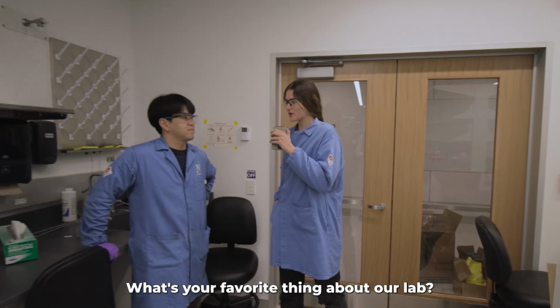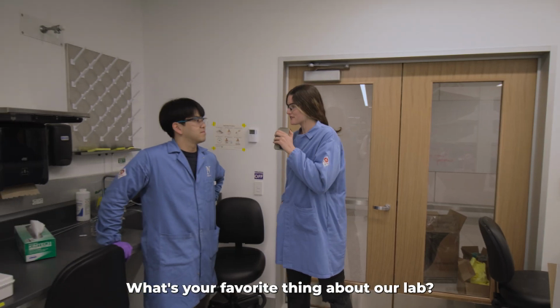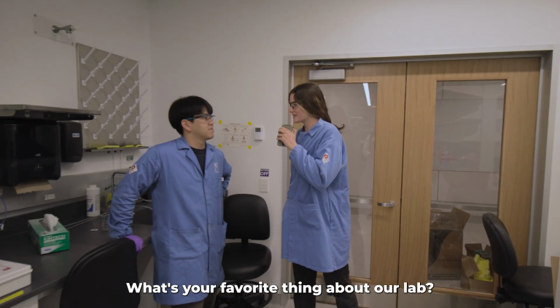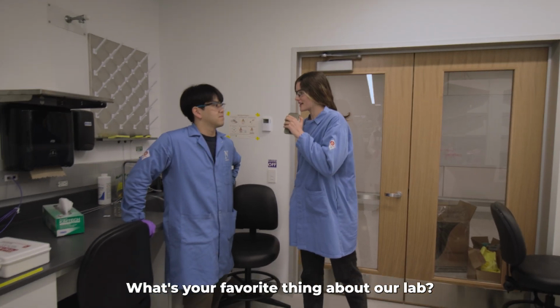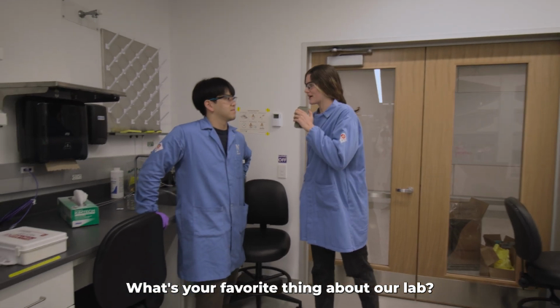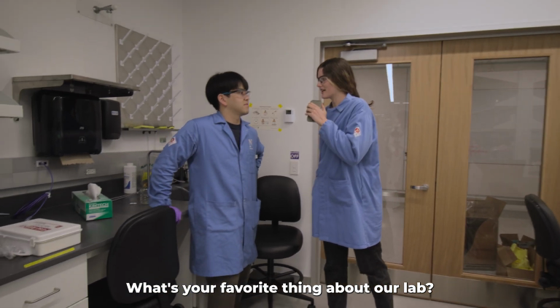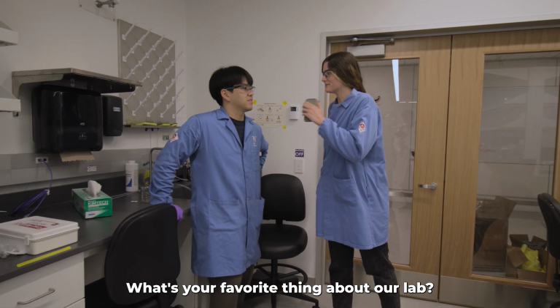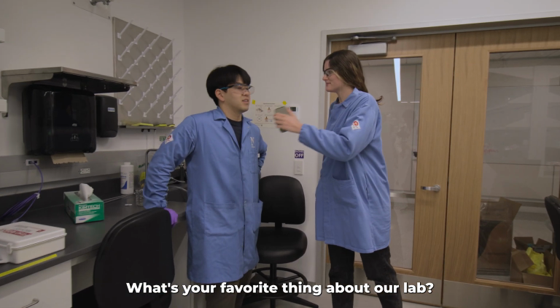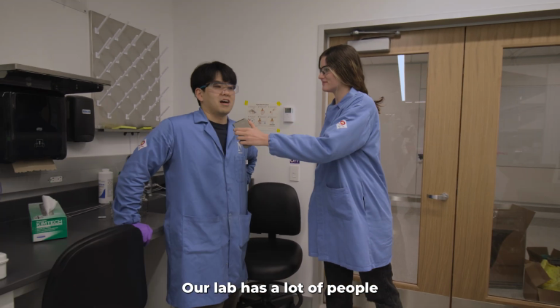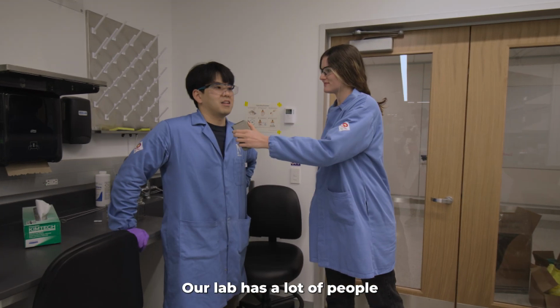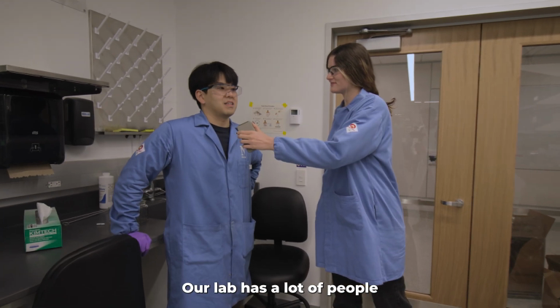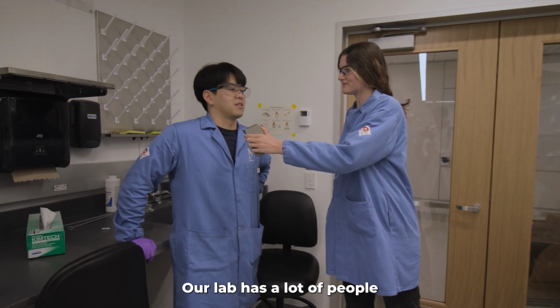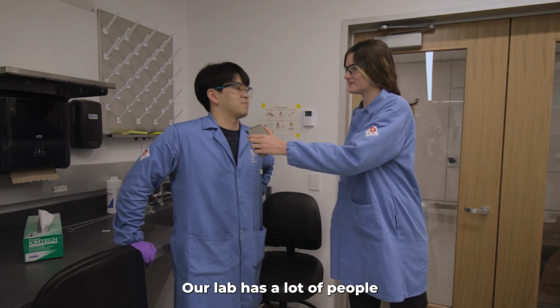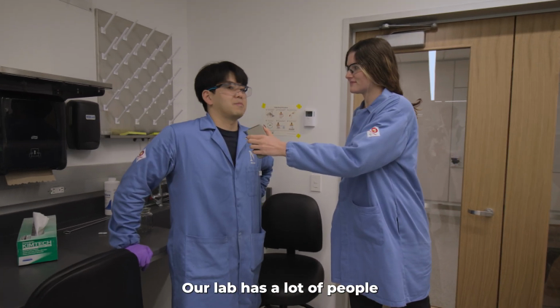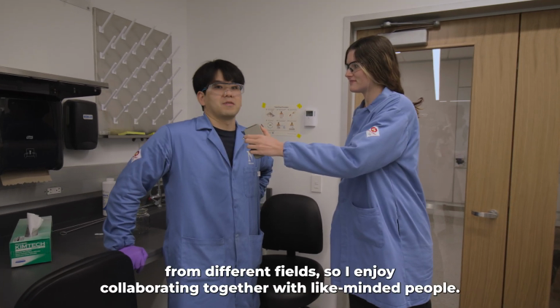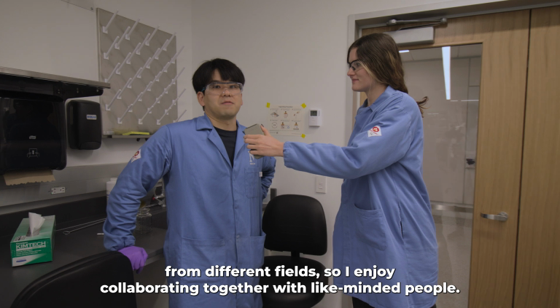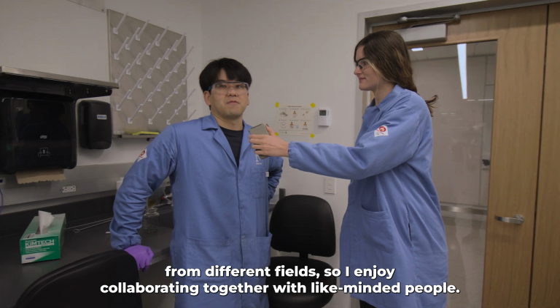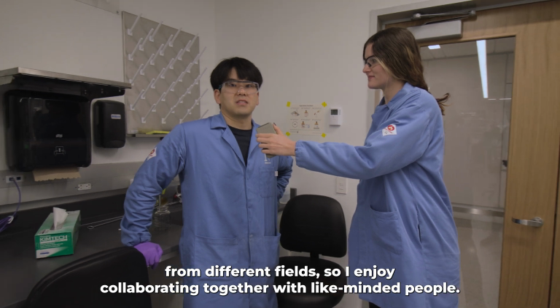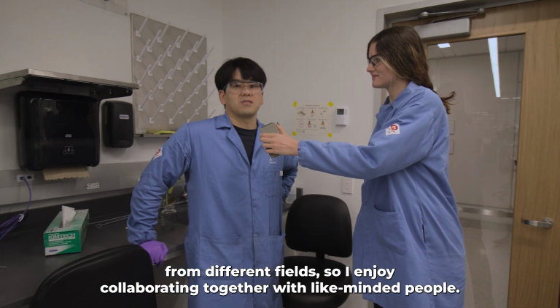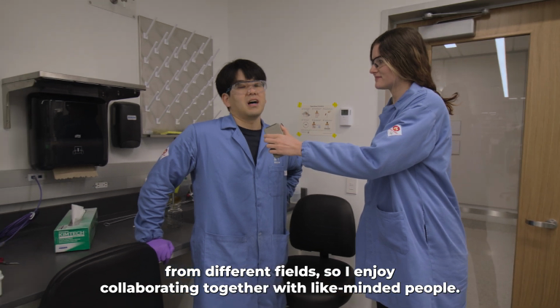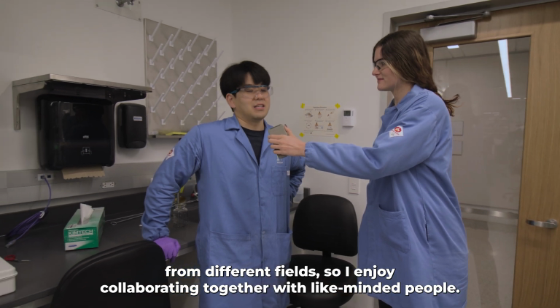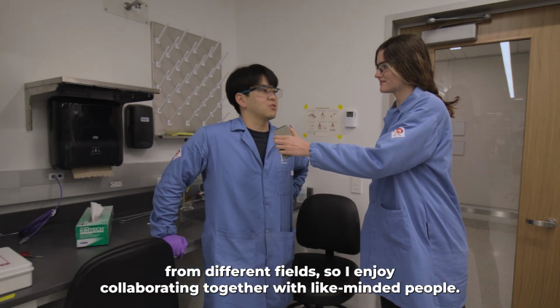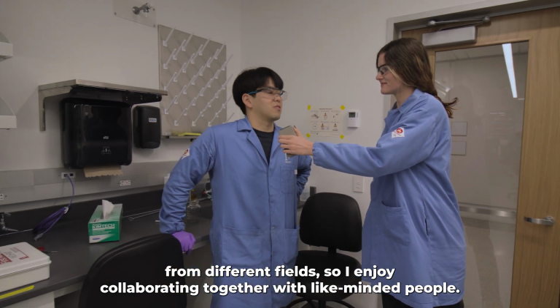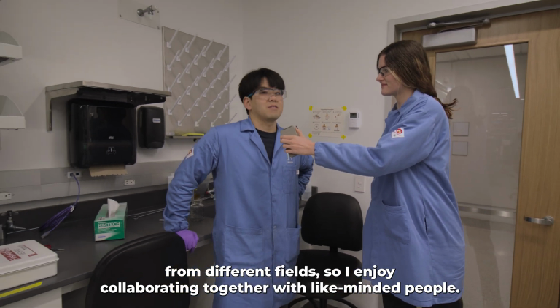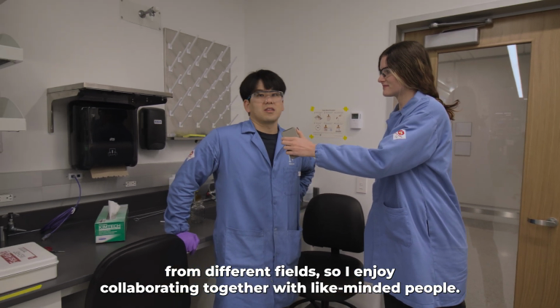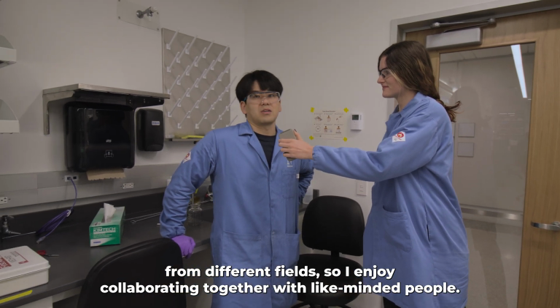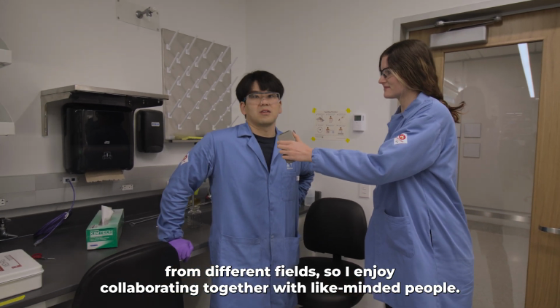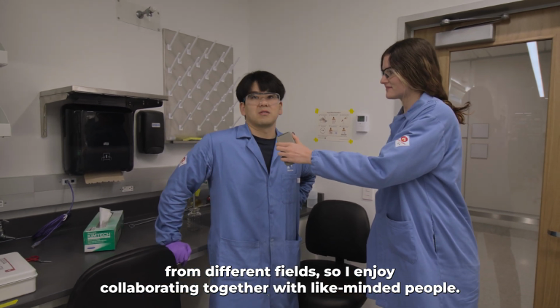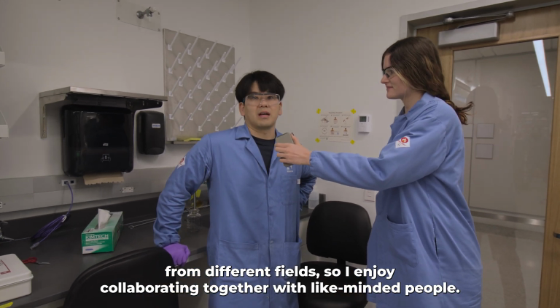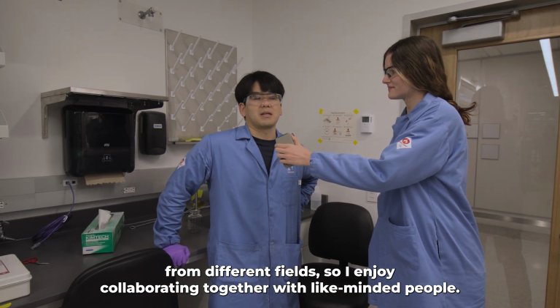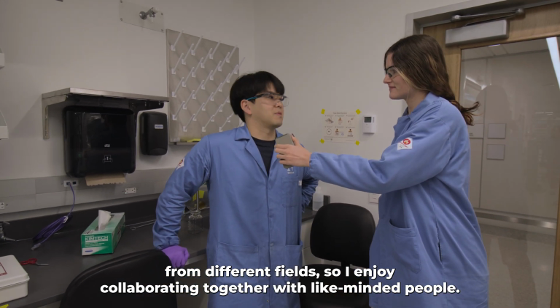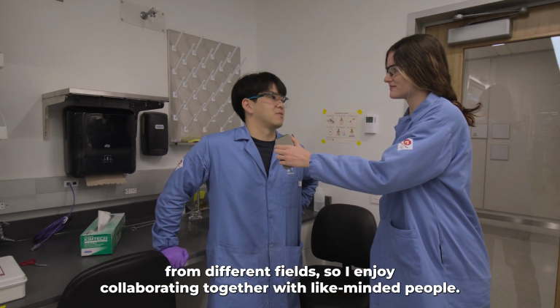What's your favorite thing about our lab? Our lab has a lot of people from different fields, so I enjoy collaborating together with the light and matter people.